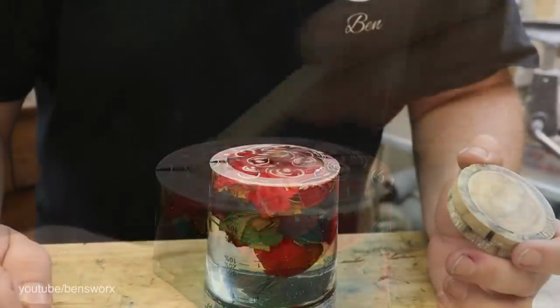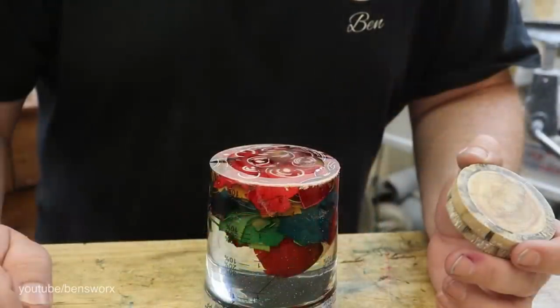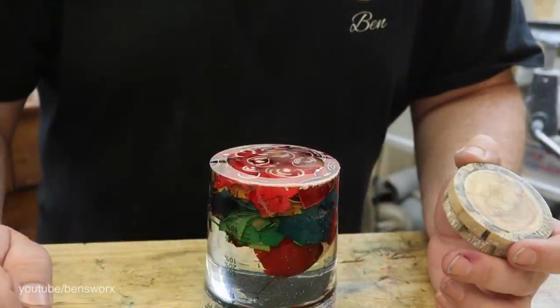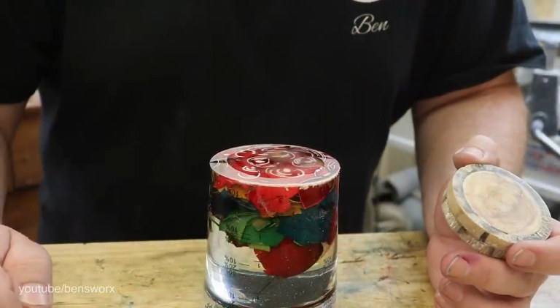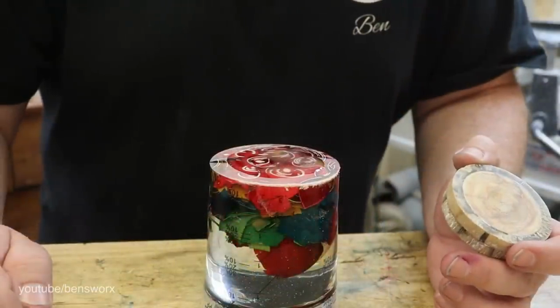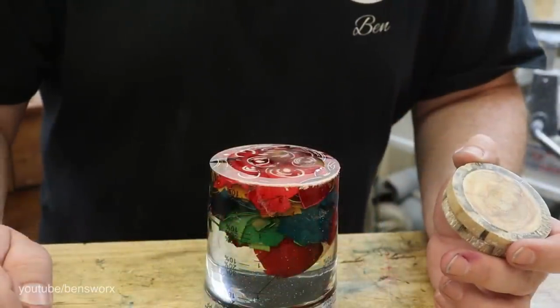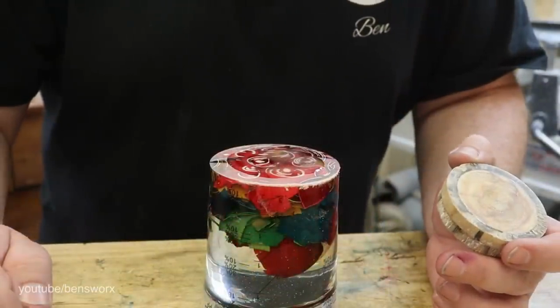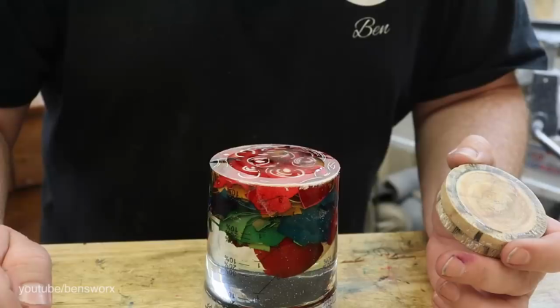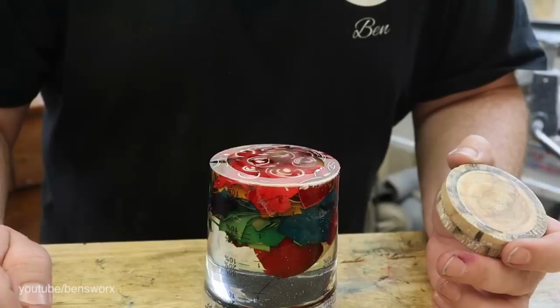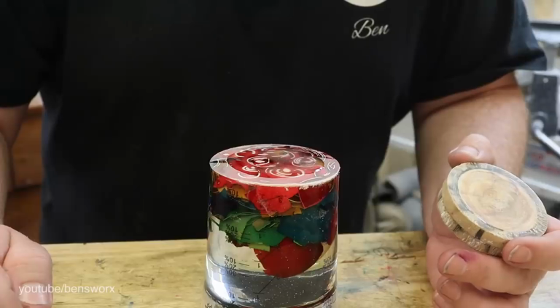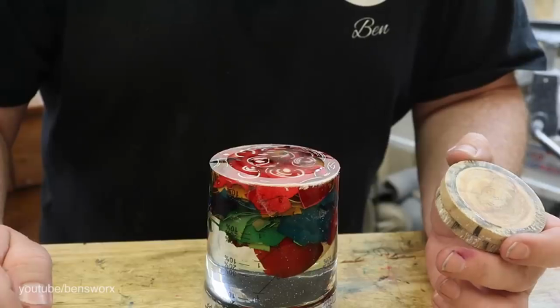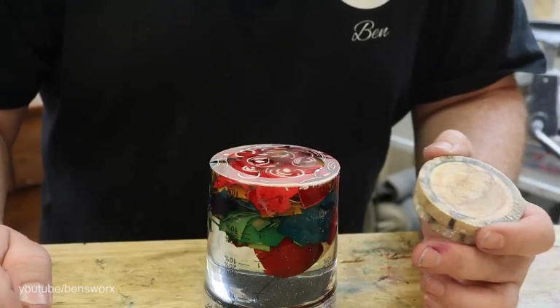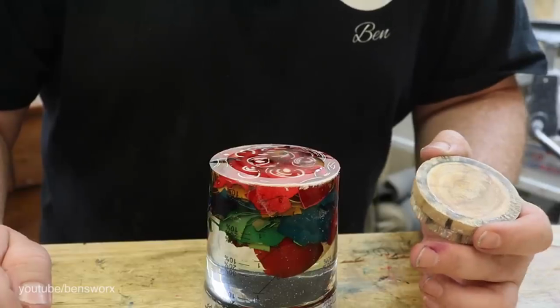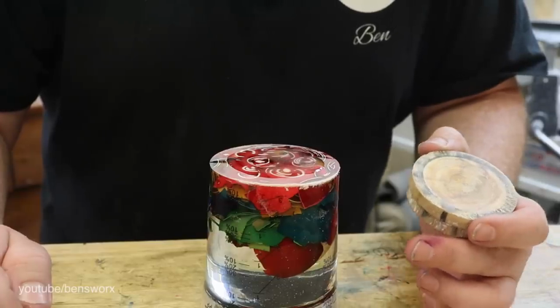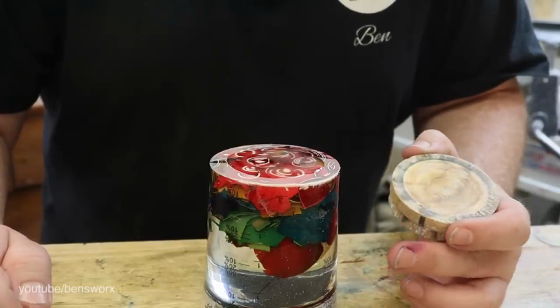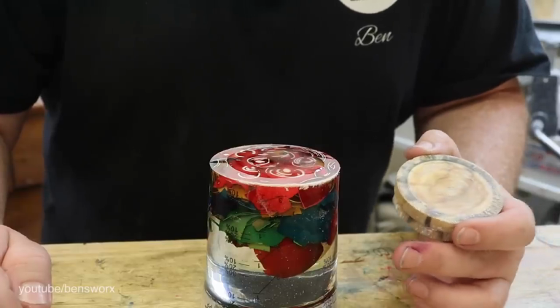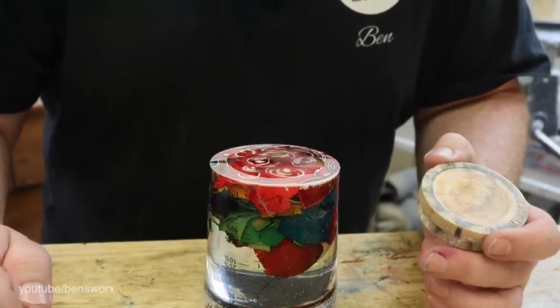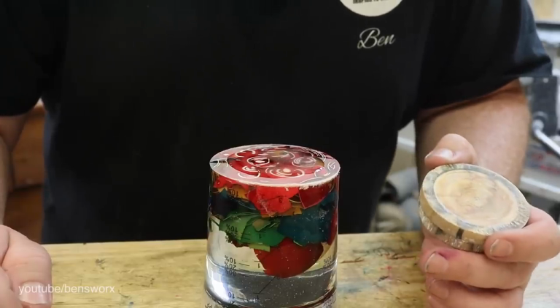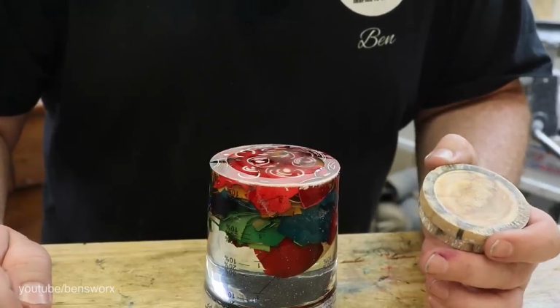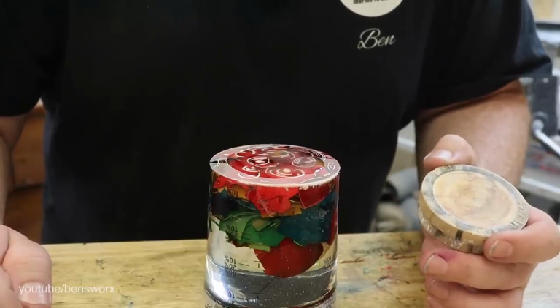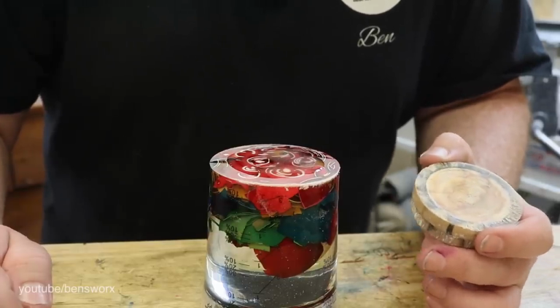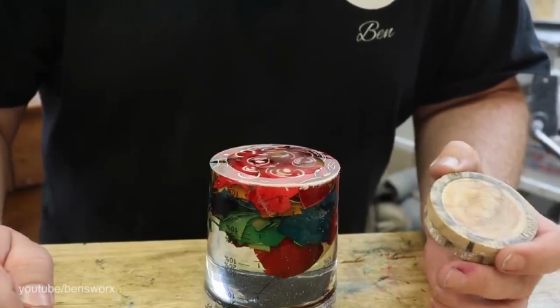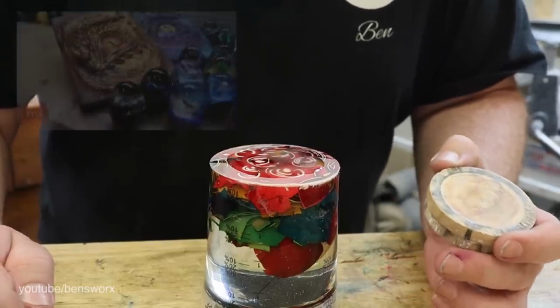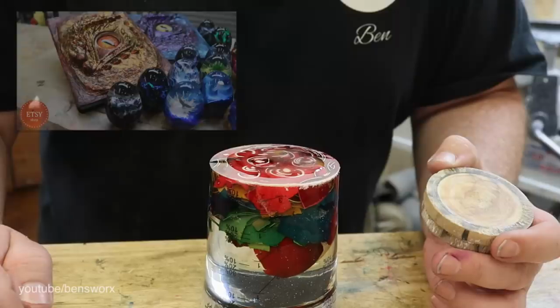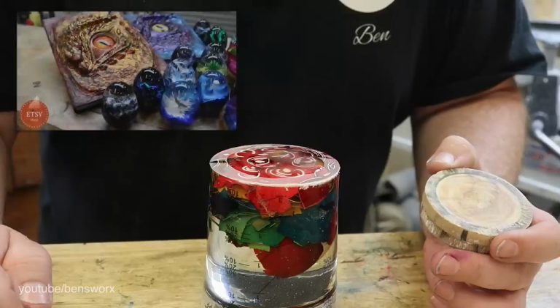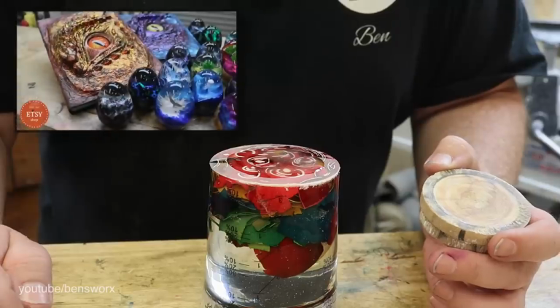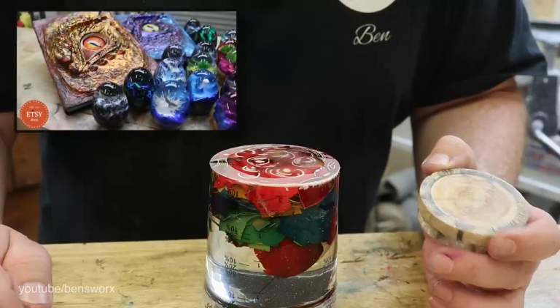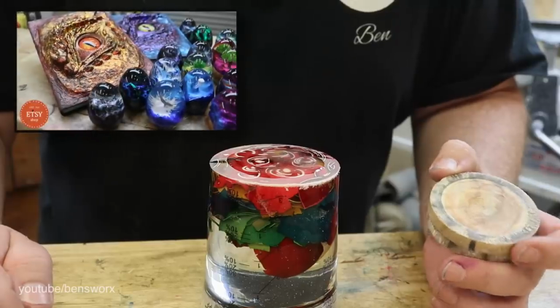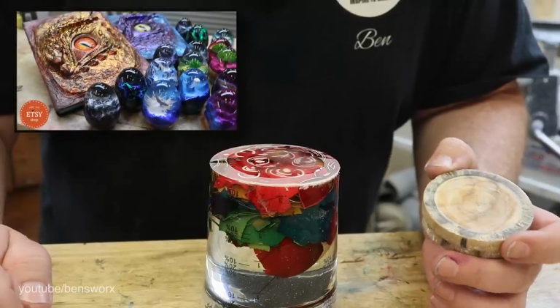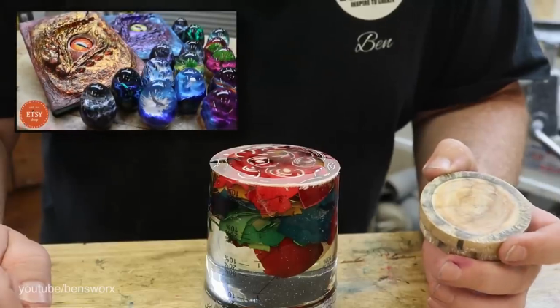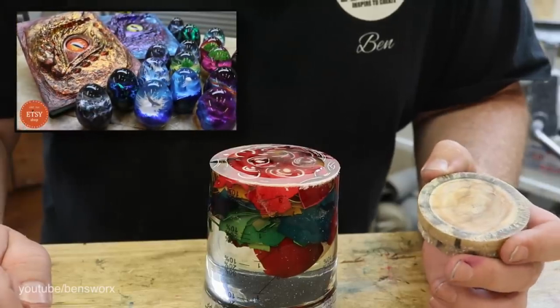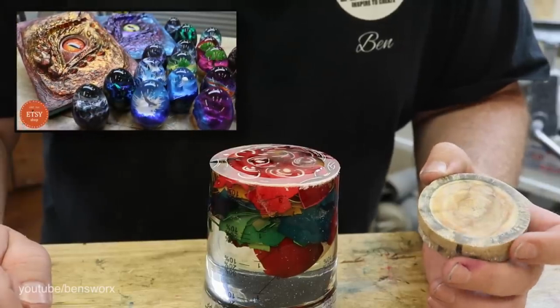Just like the fabric egg from episode one, I'll be randomly adding this egg into someone's order, so head on over to my Etsy store and see if there's something you like.